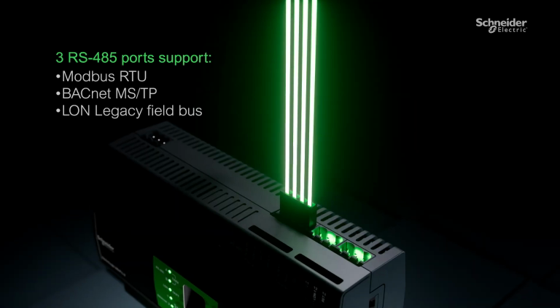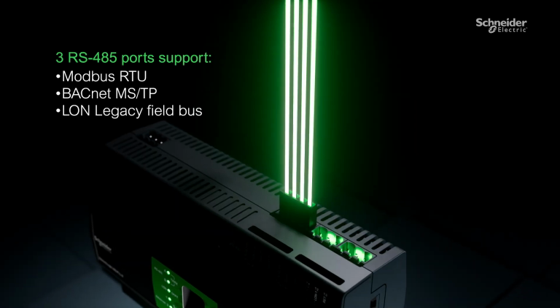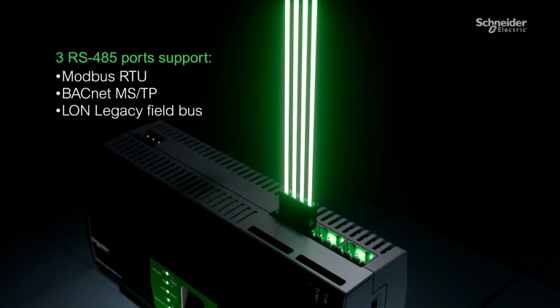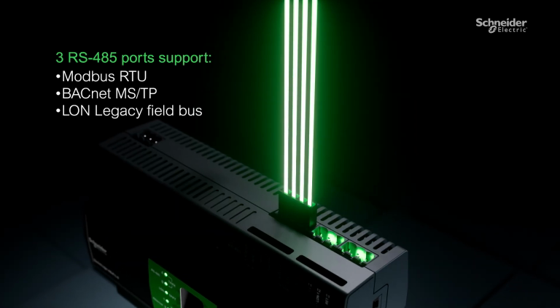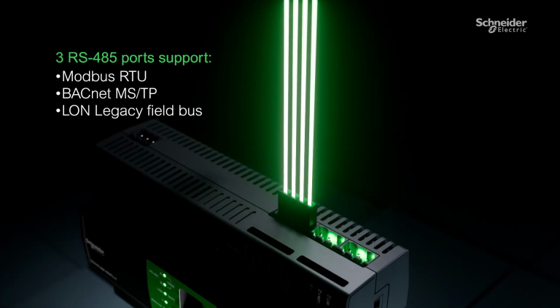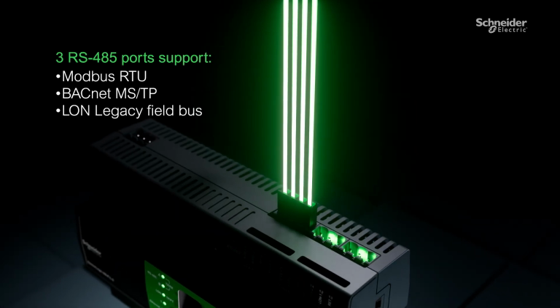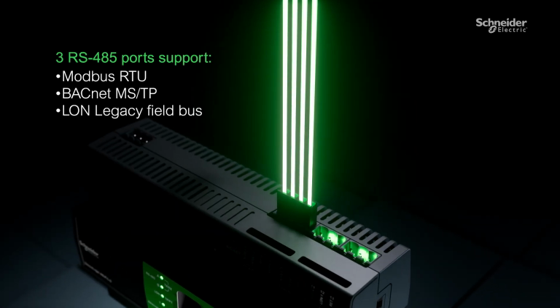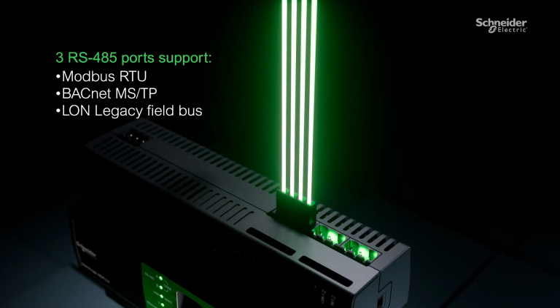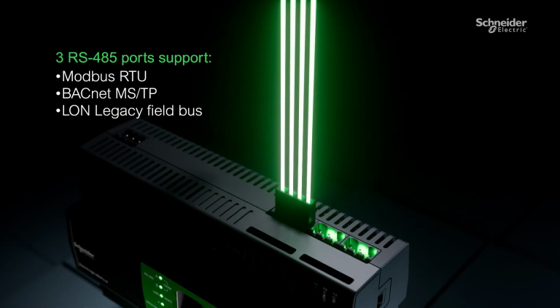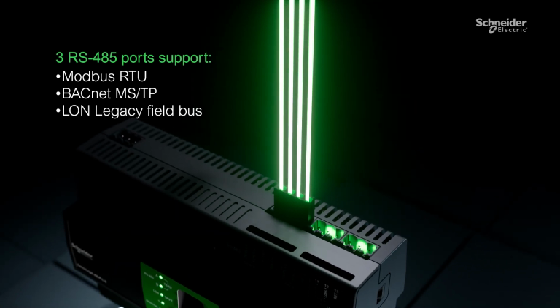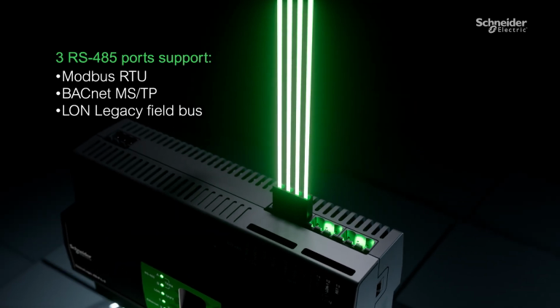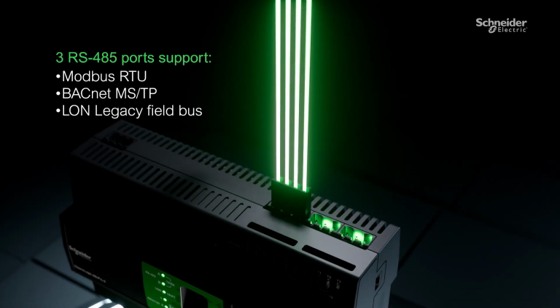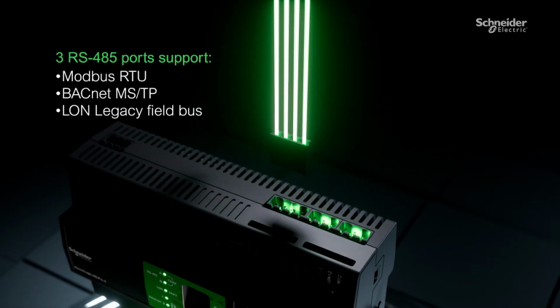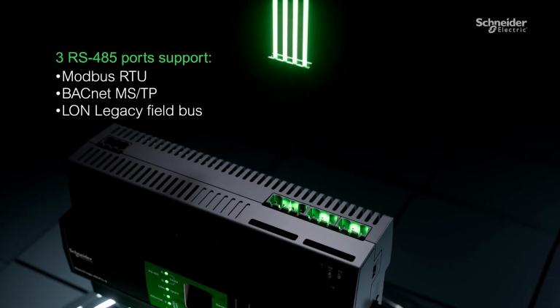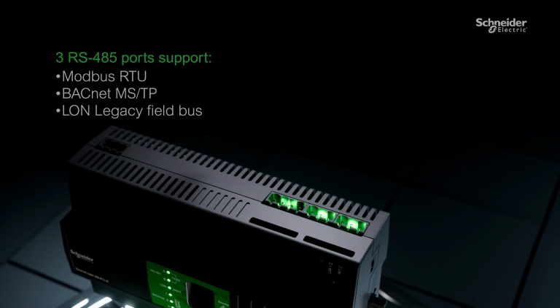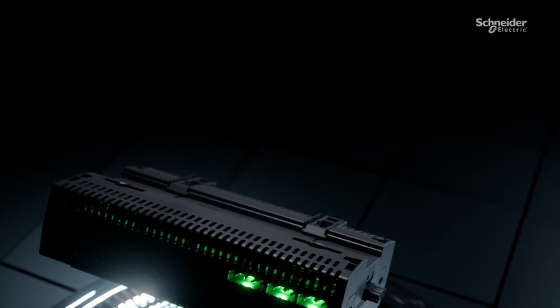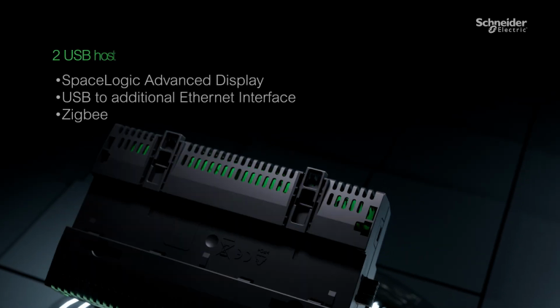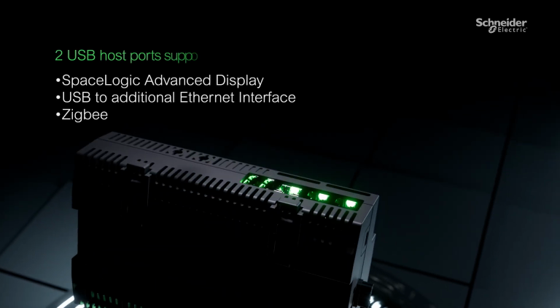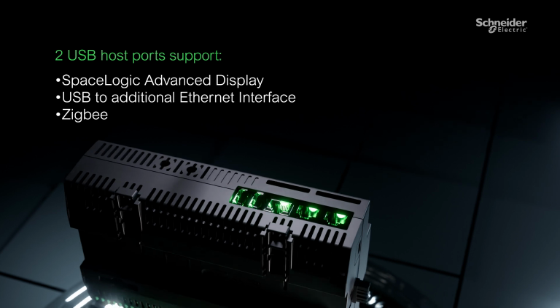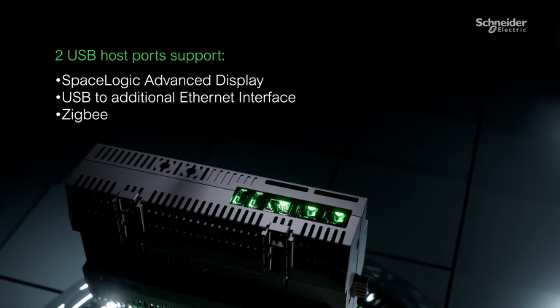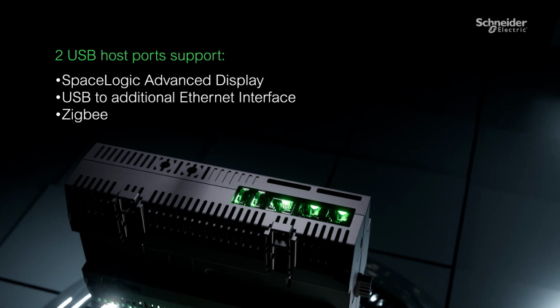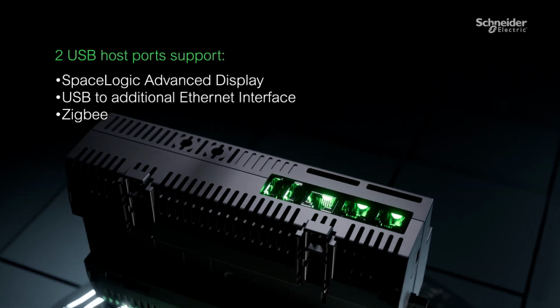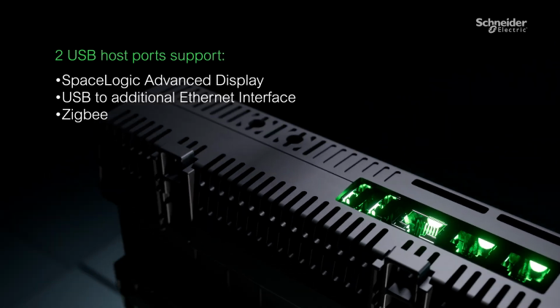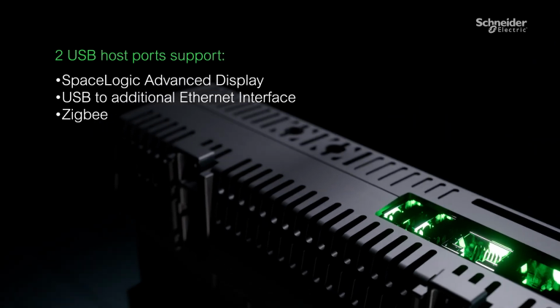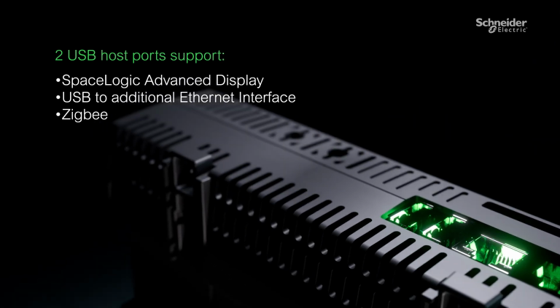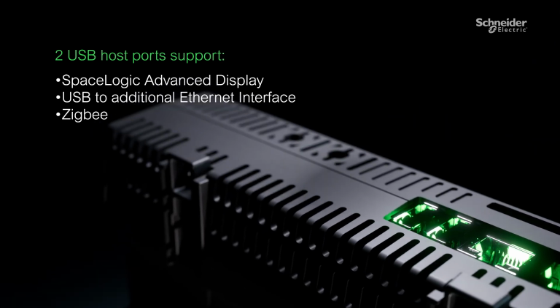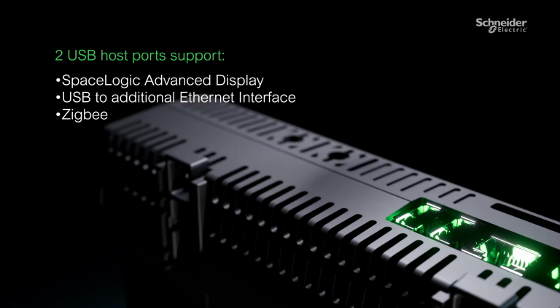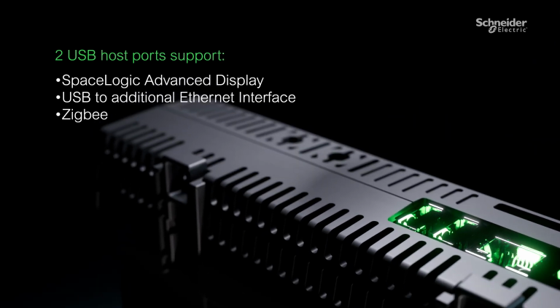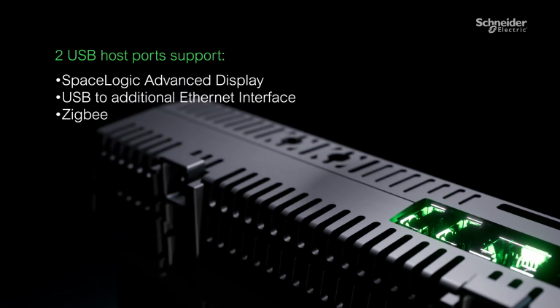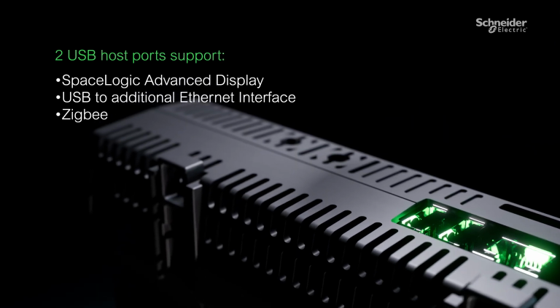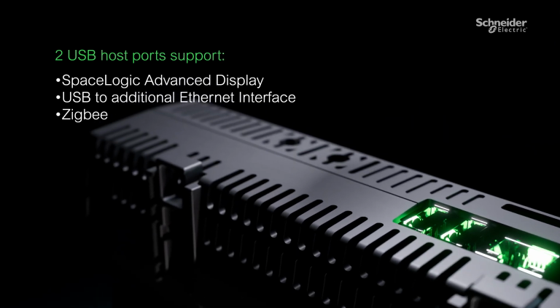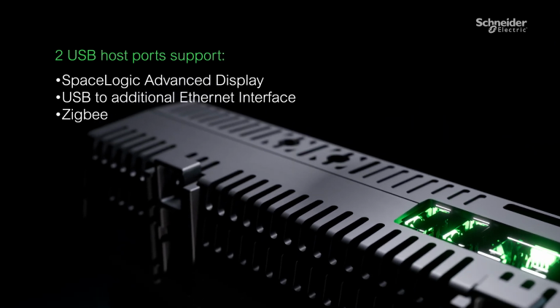Connect to a wide range of devices and protocols, plus connect third-party and wireless technologies for maximum flexibility.